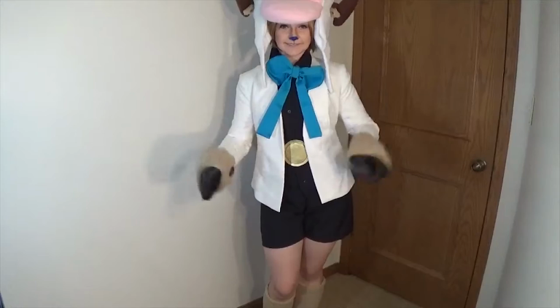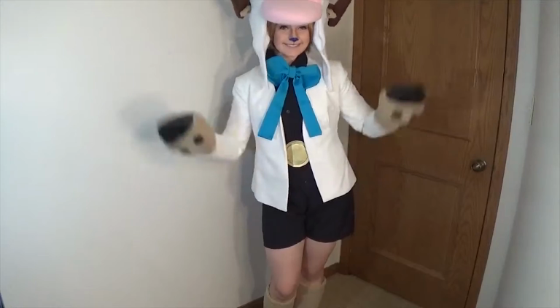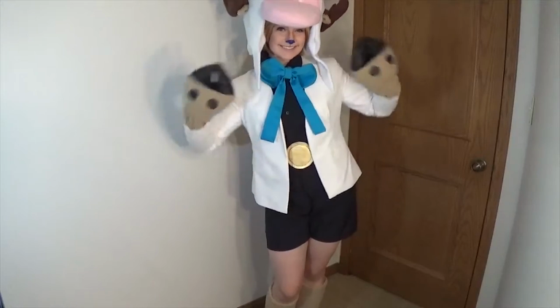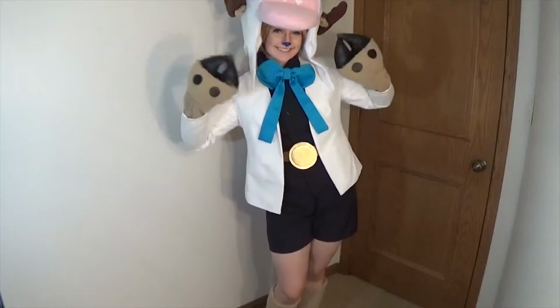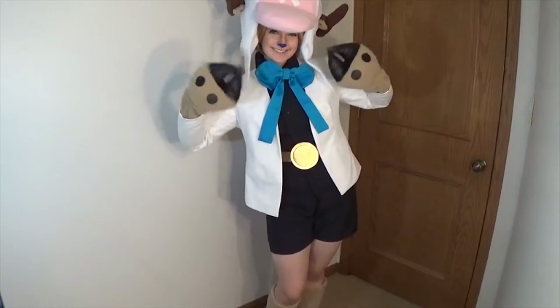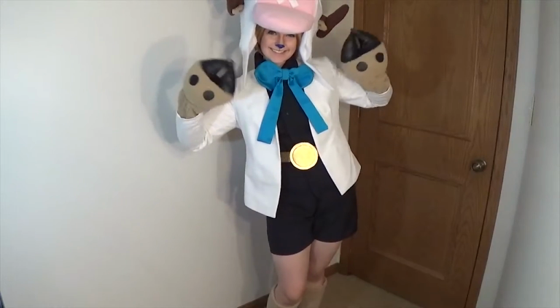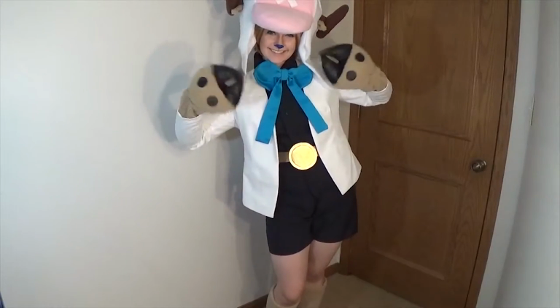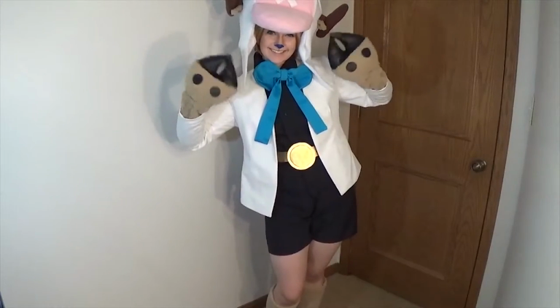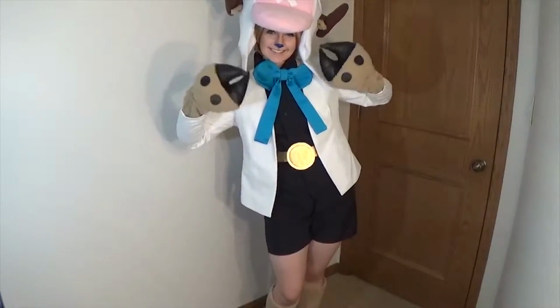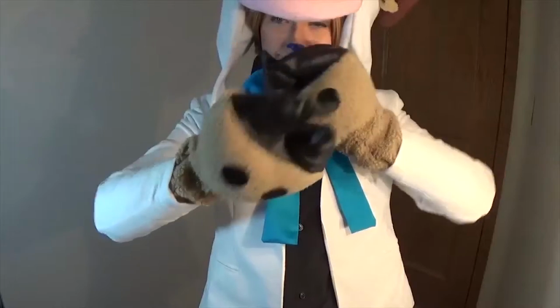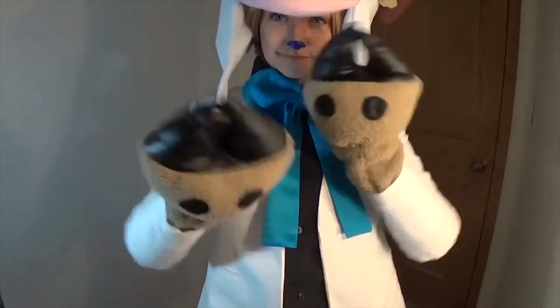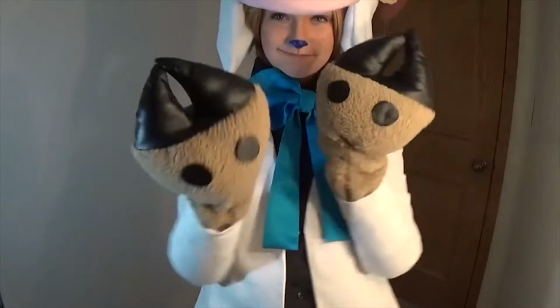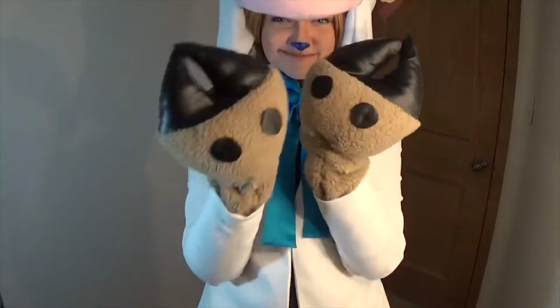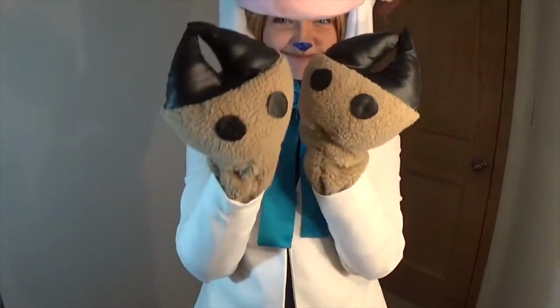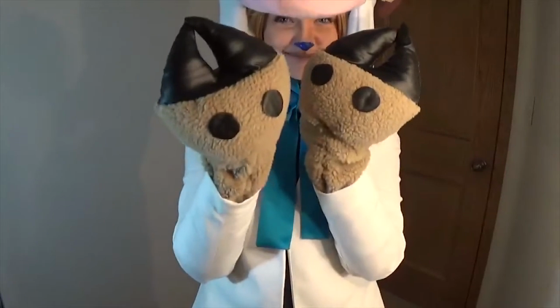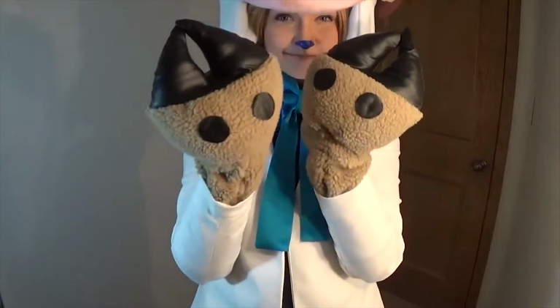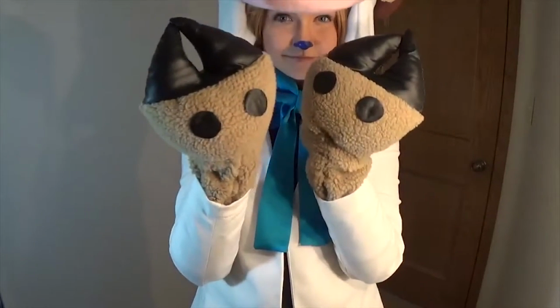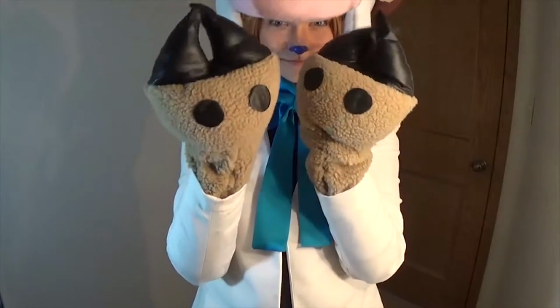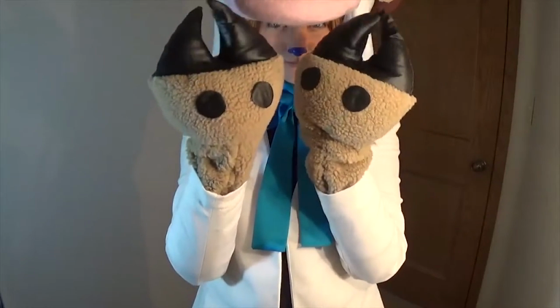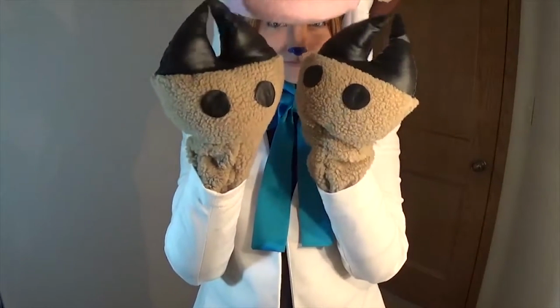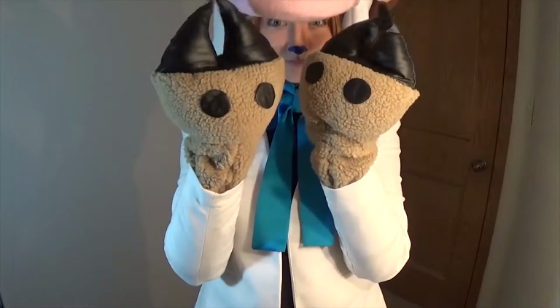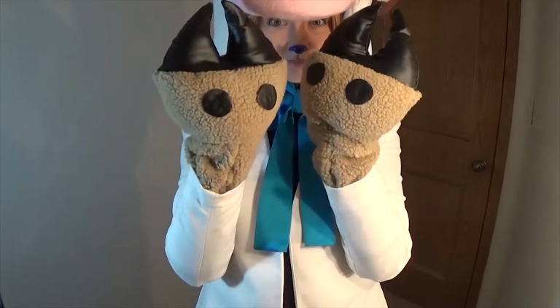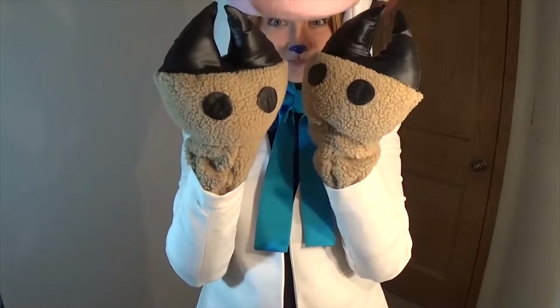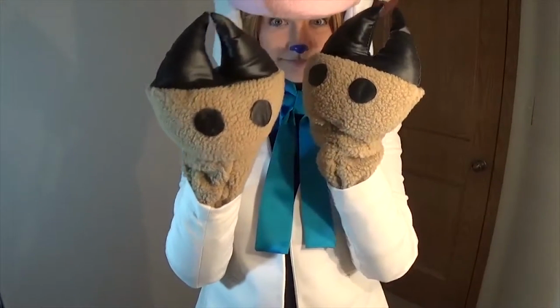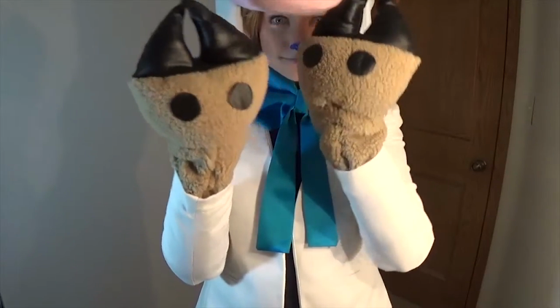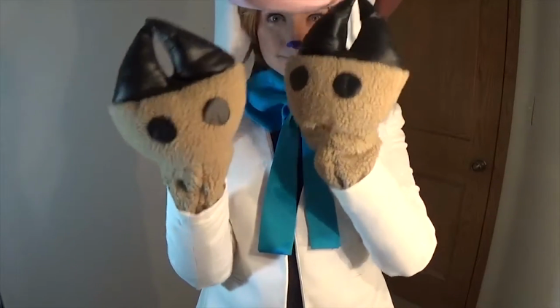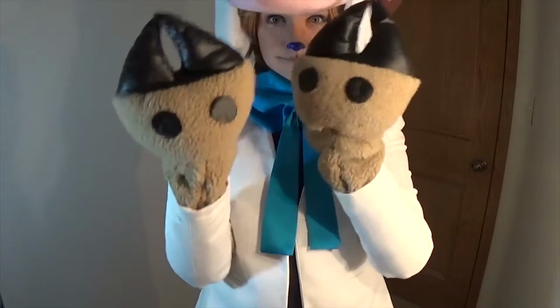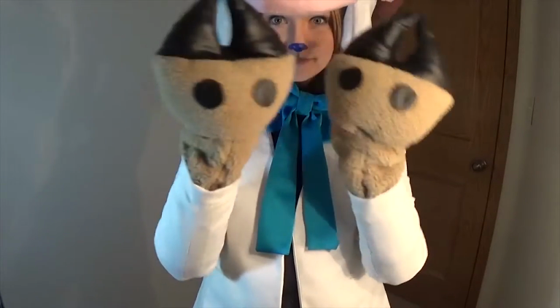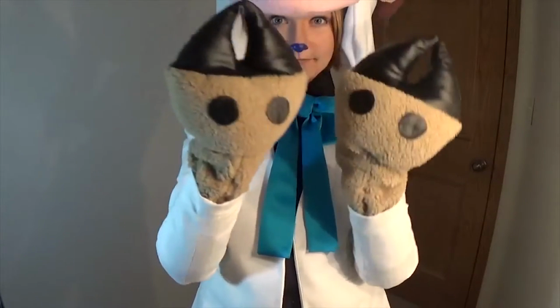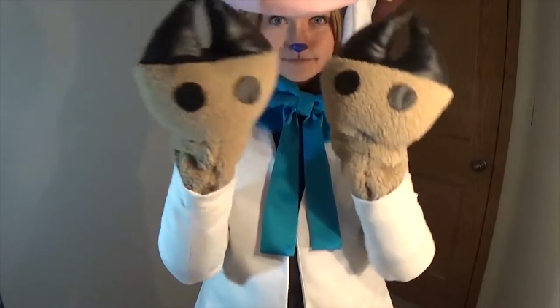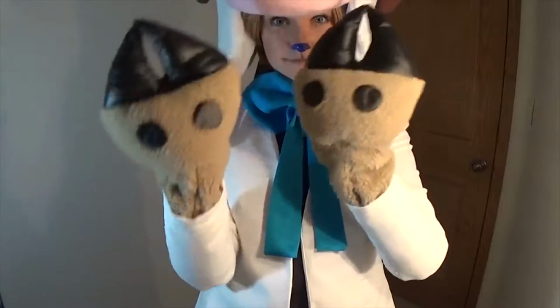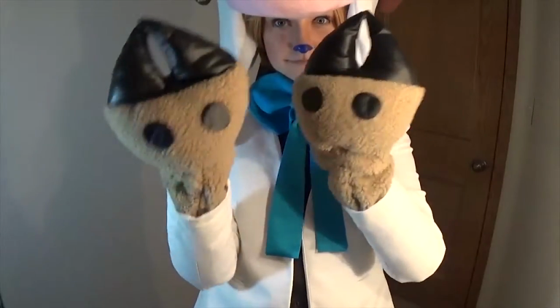Hi, friends. Get ready to do some sewing, because today I'll be showing you how I made it.